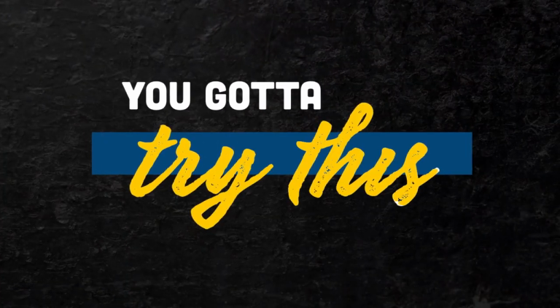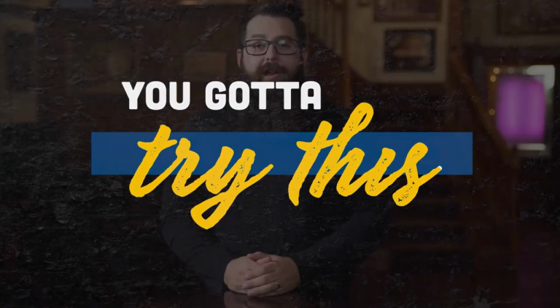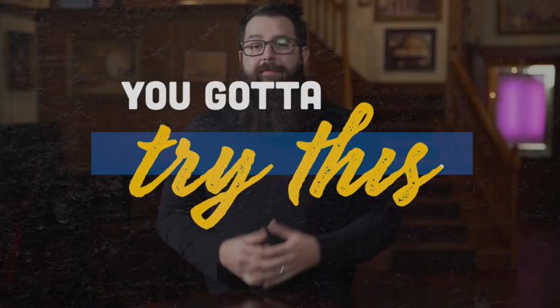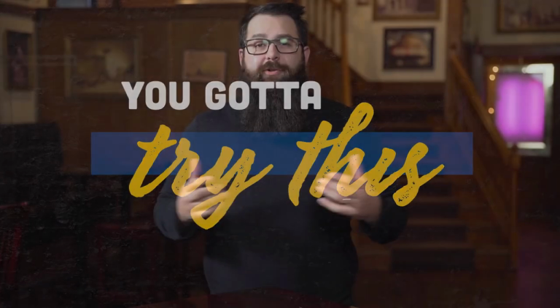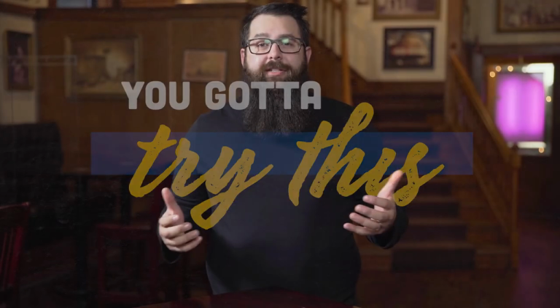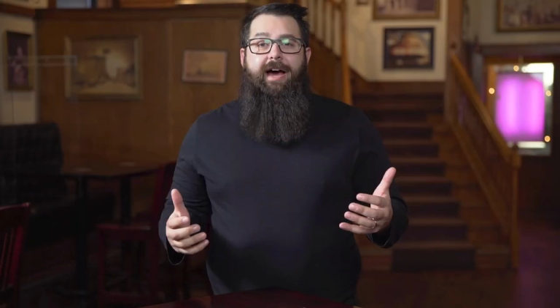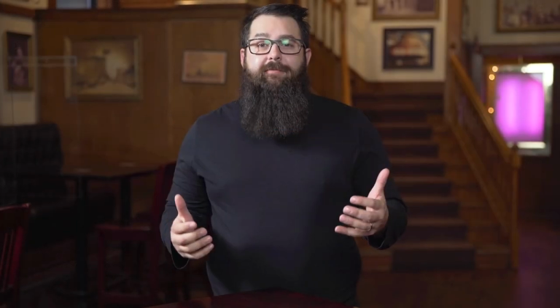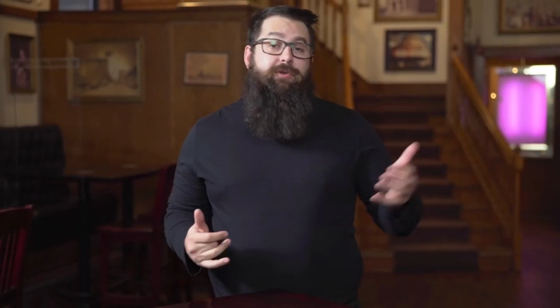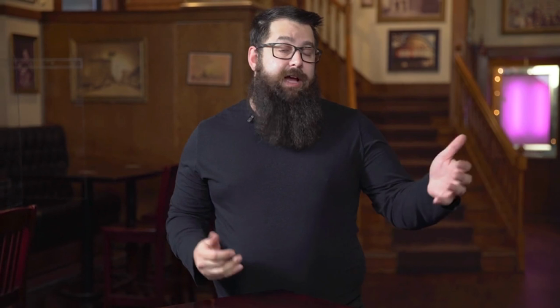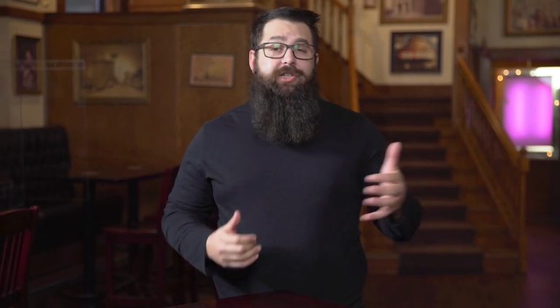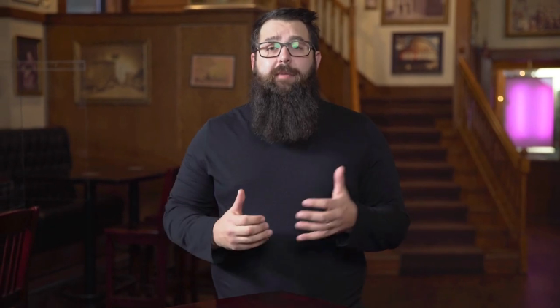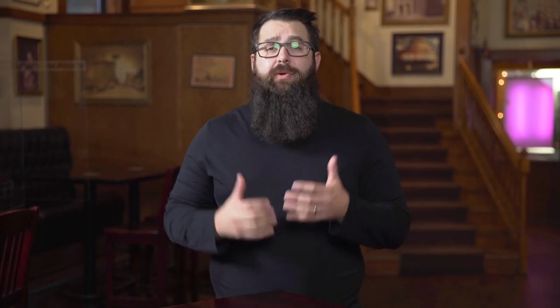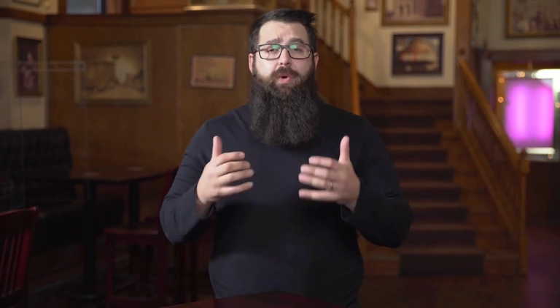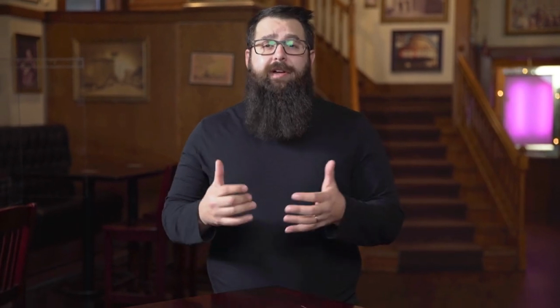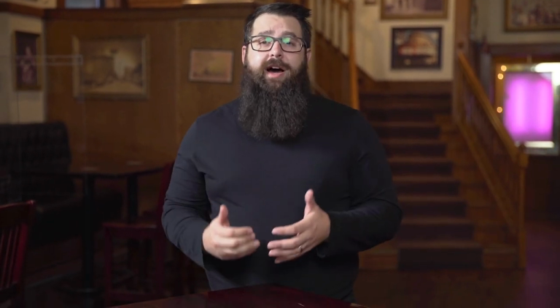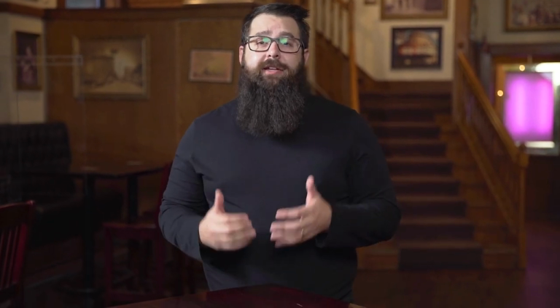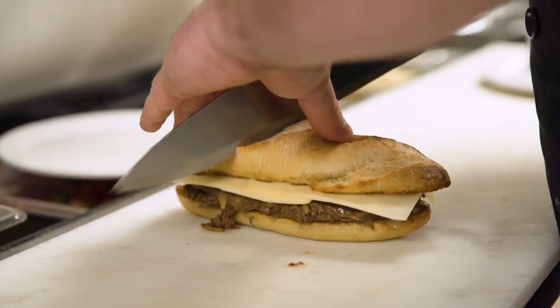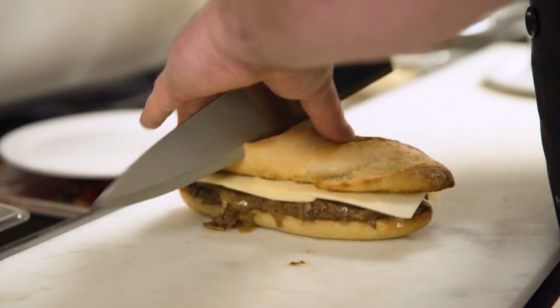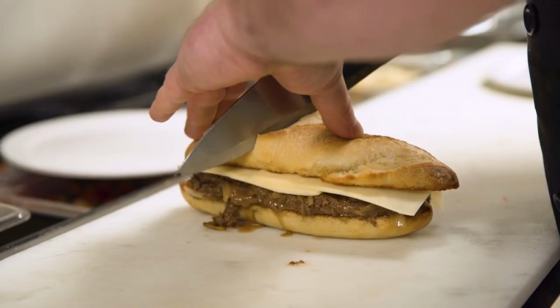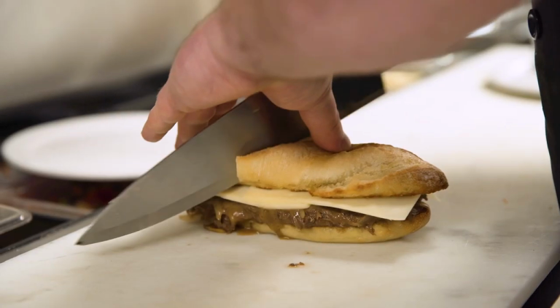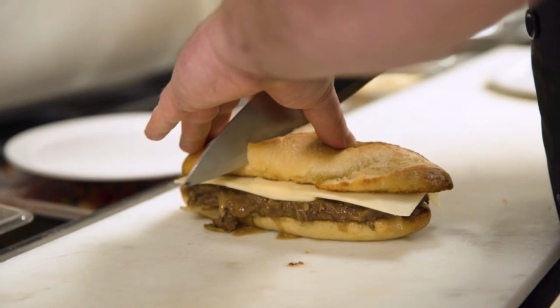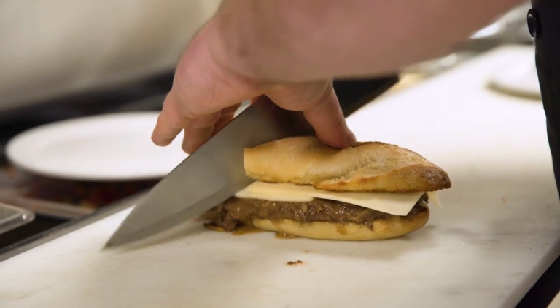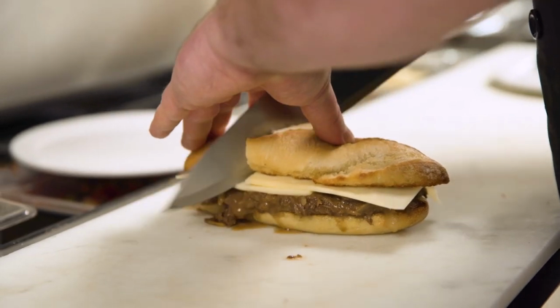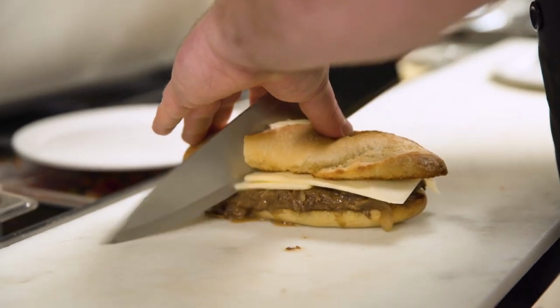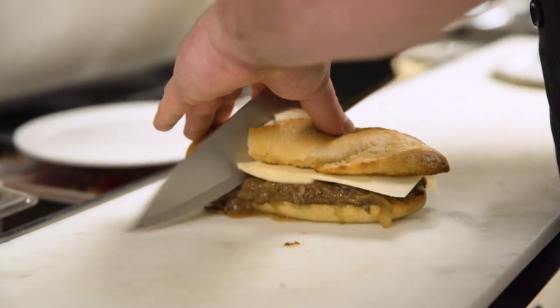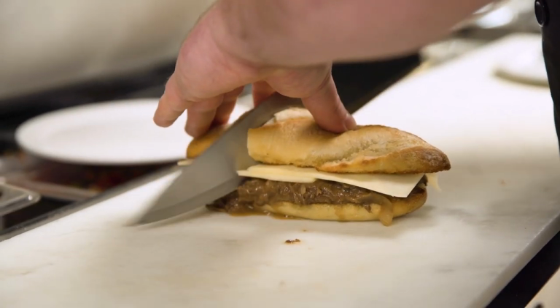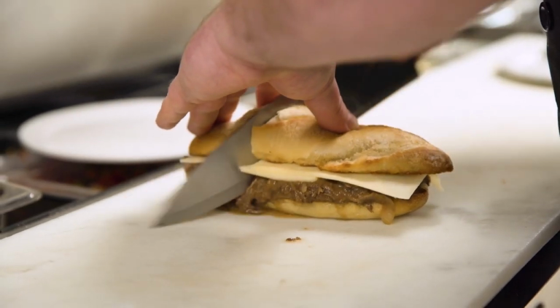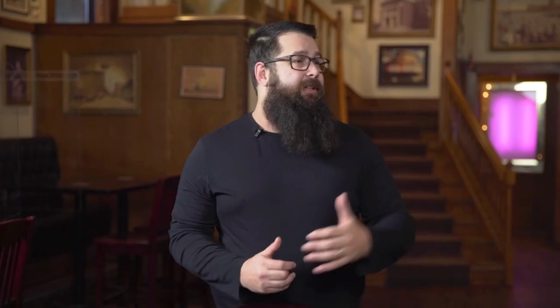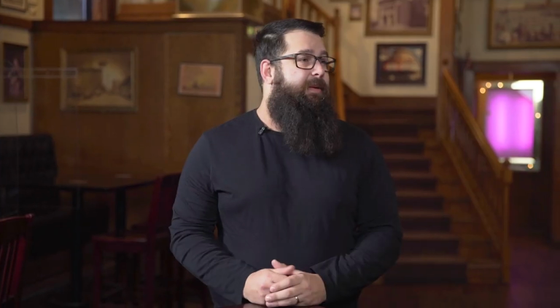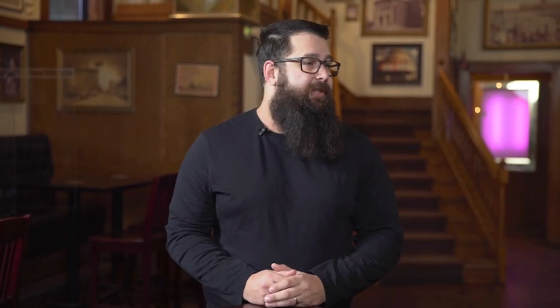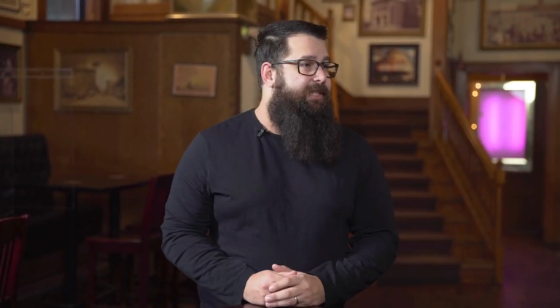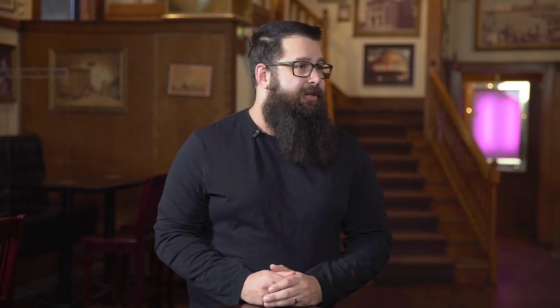We're here at Victoria's Tavern with Greg to talk about their one-of-a-kind short rib beef dip. Why don't you tell me a little bit about this sandwich?